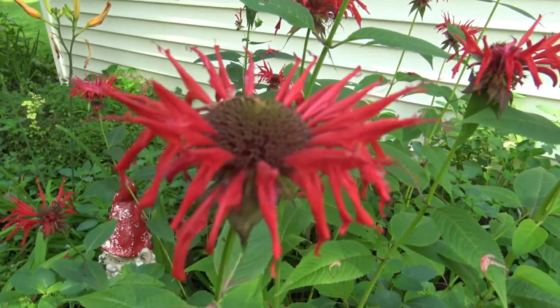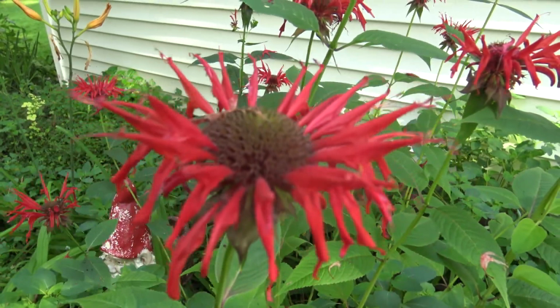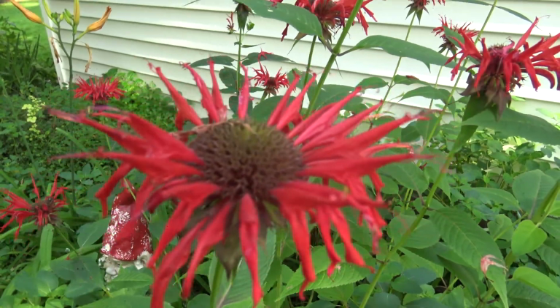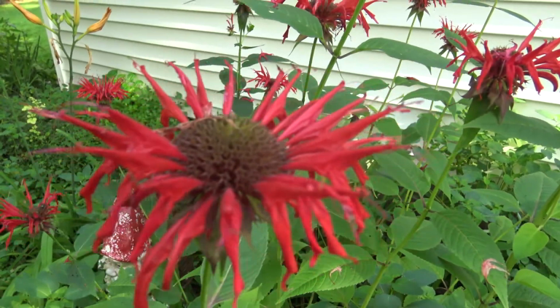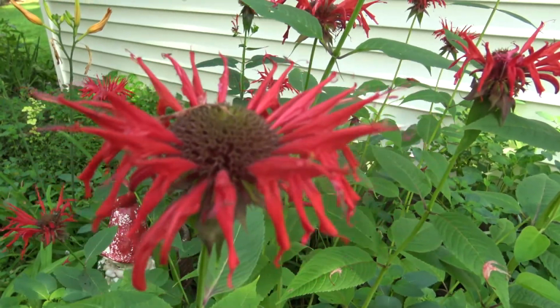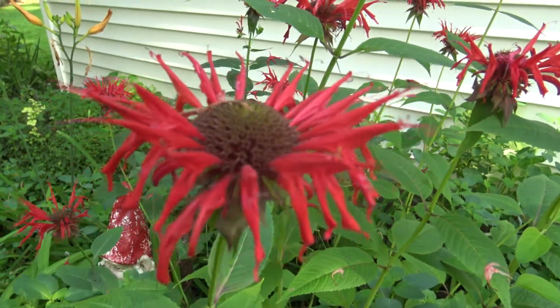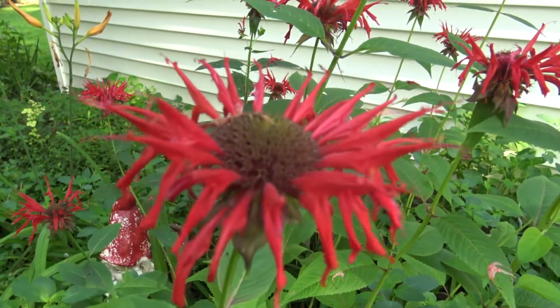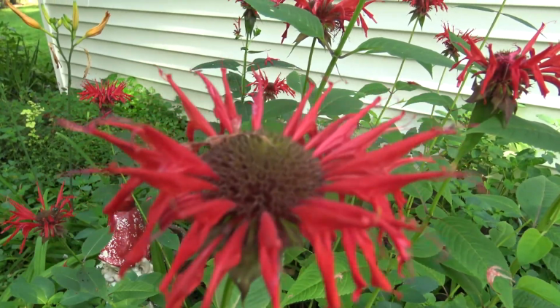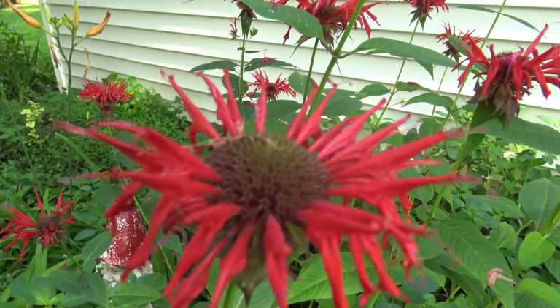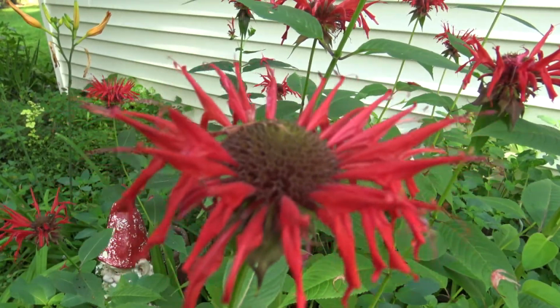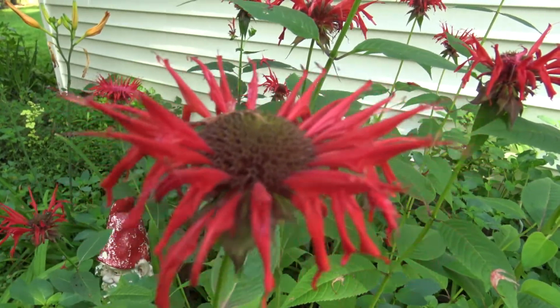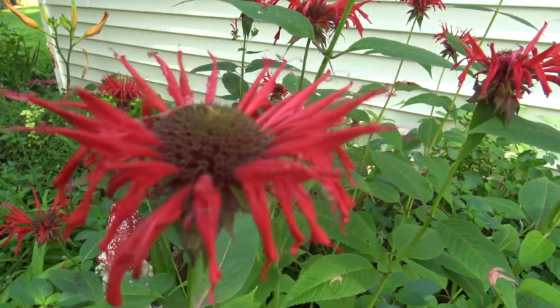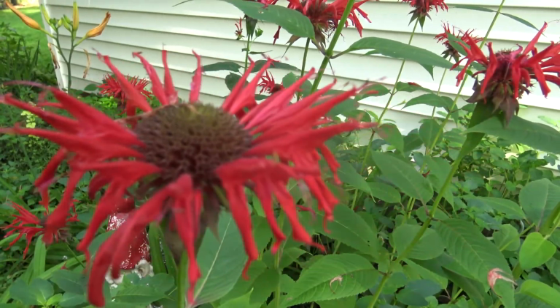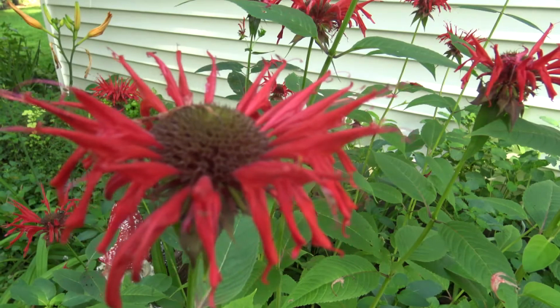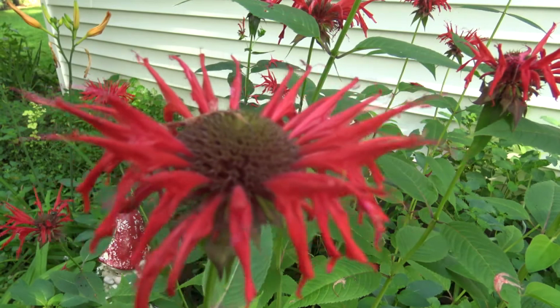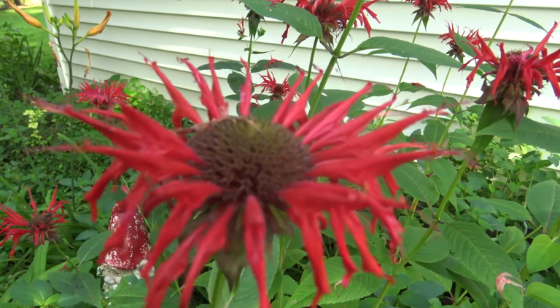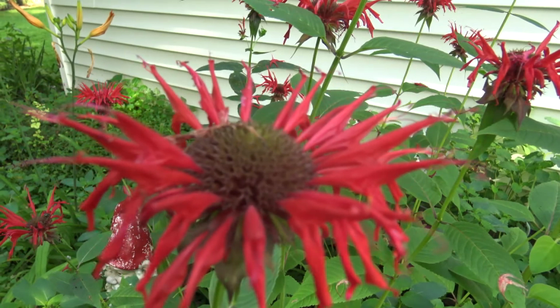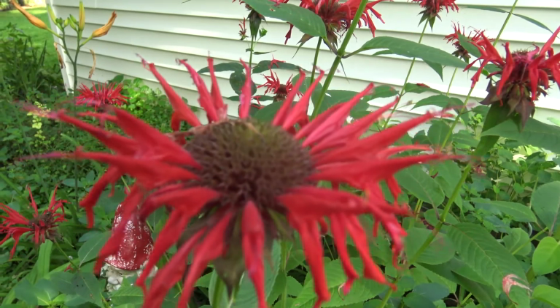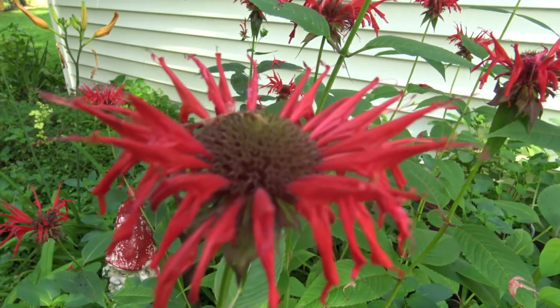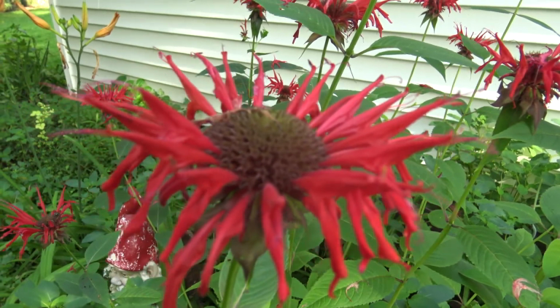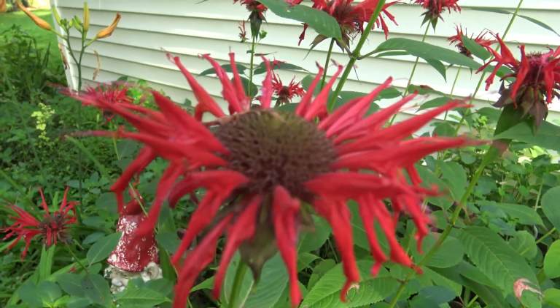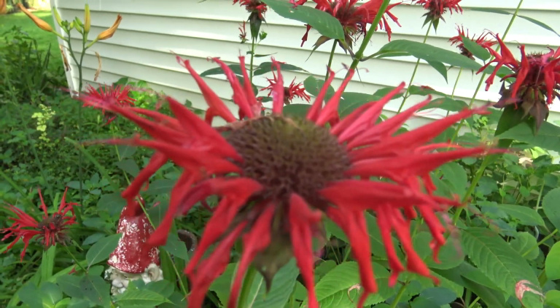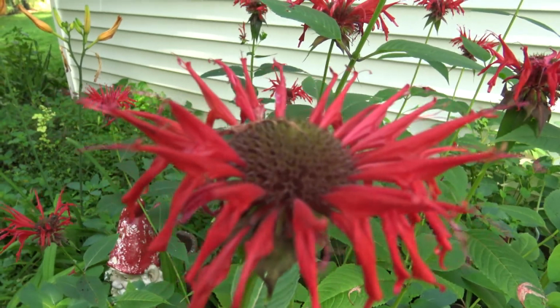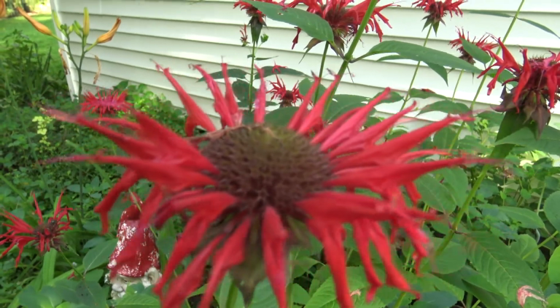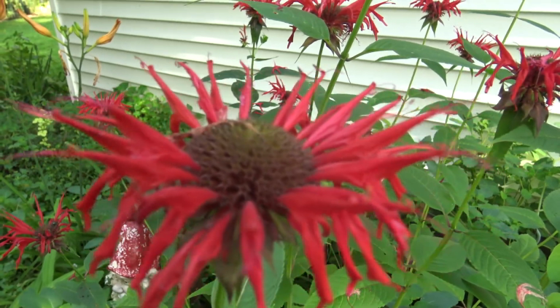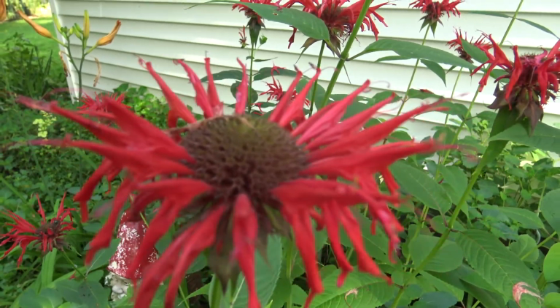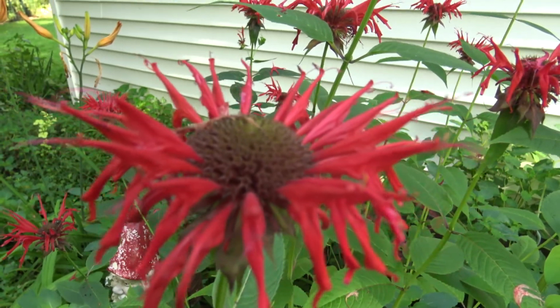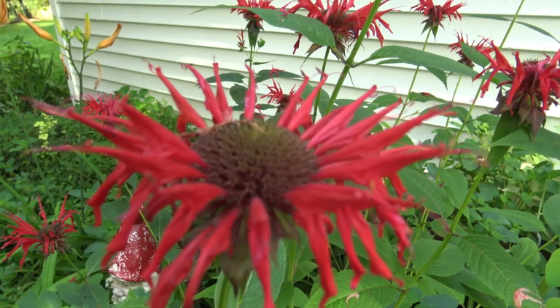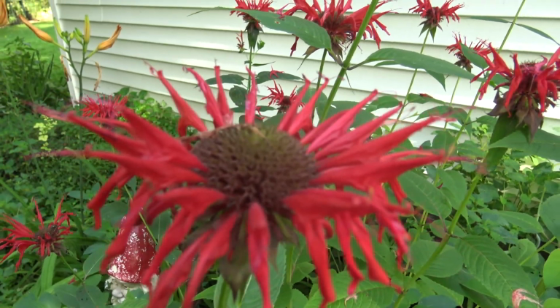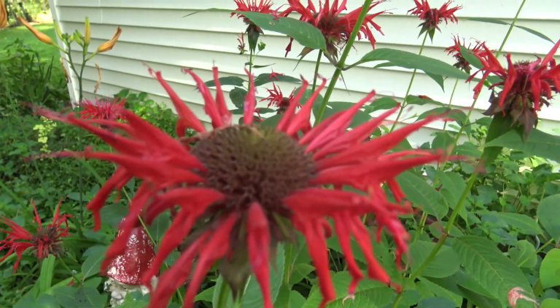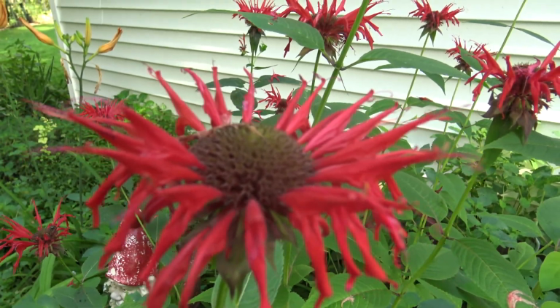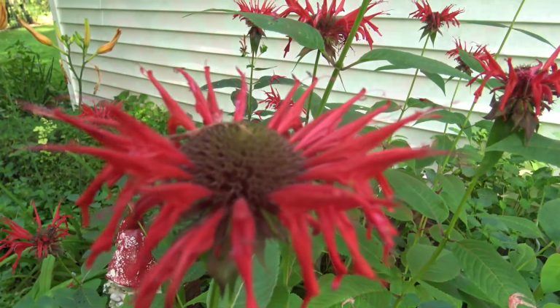And you can find this flower at Fellows Overside Gardens in the herb garden.